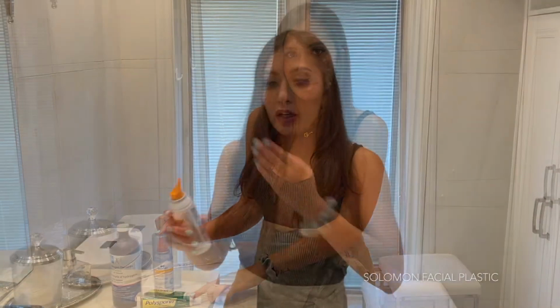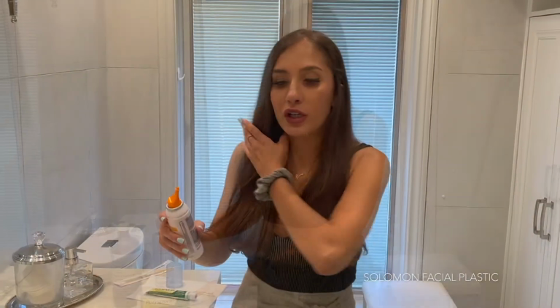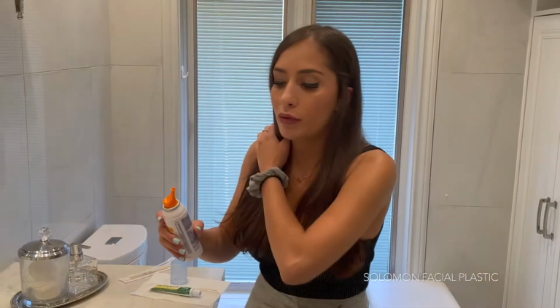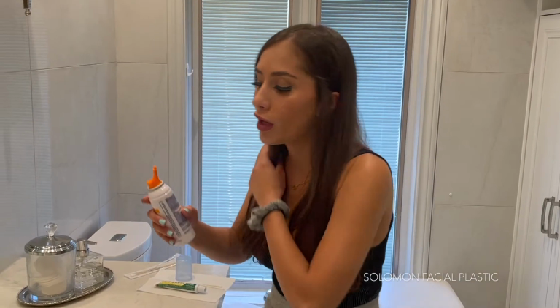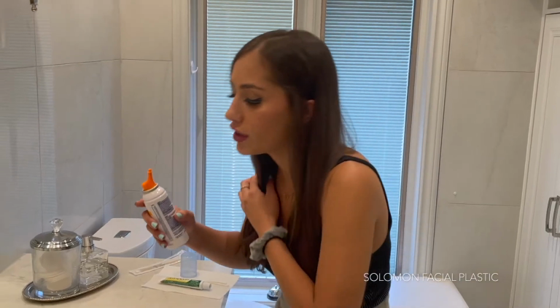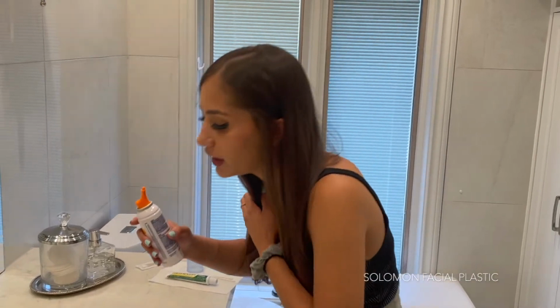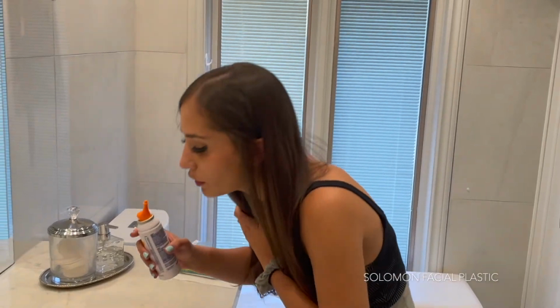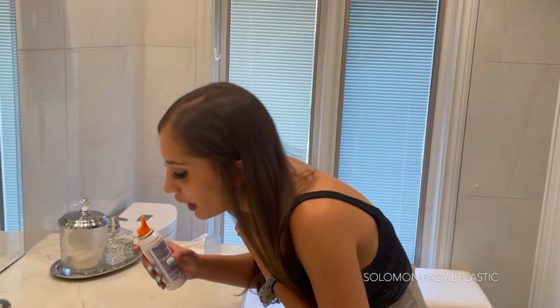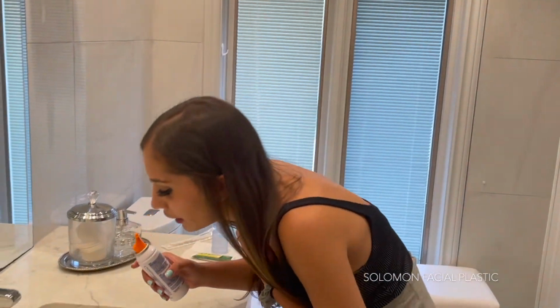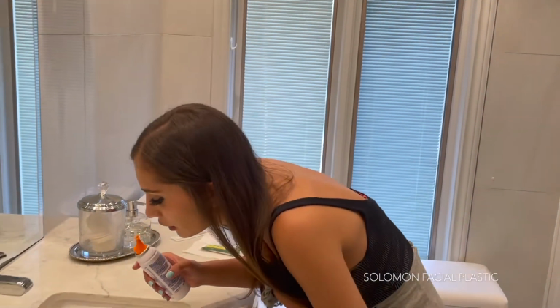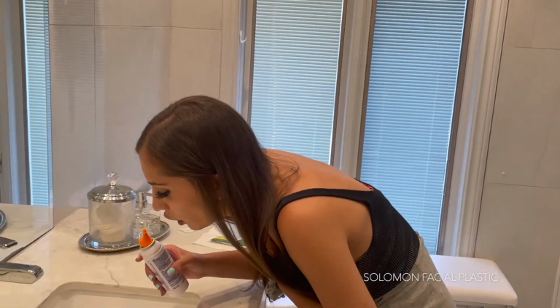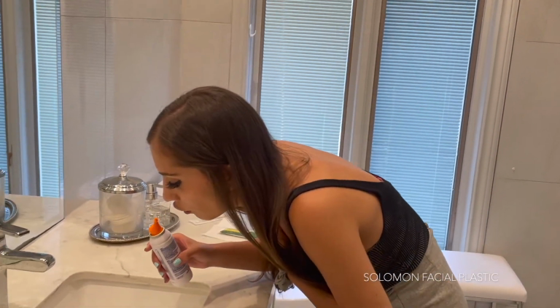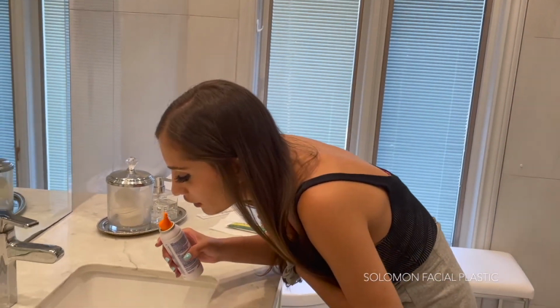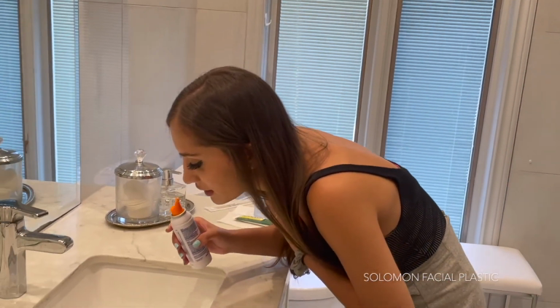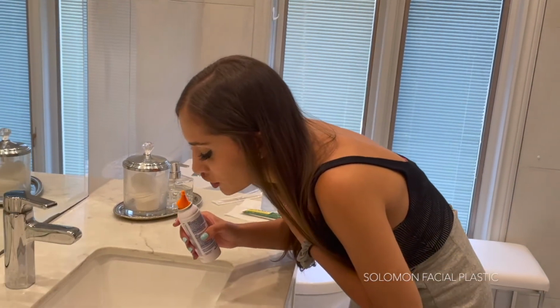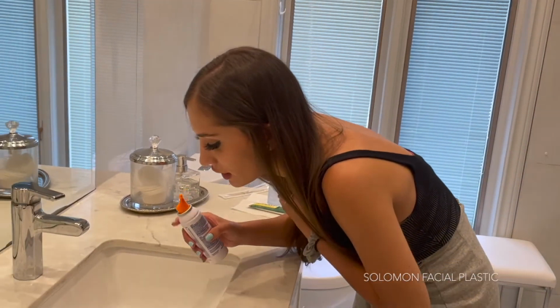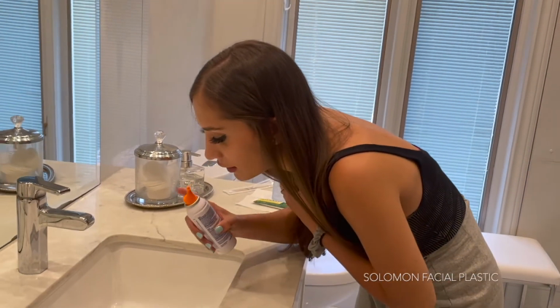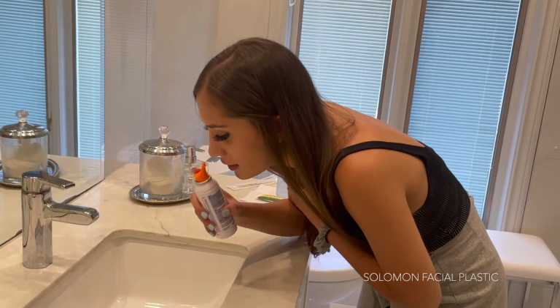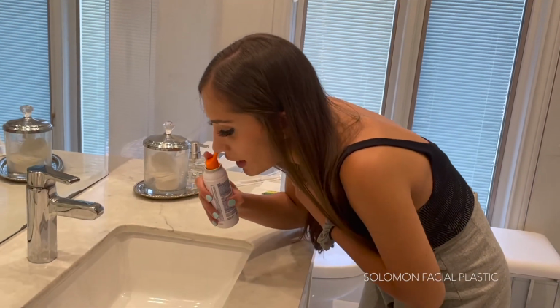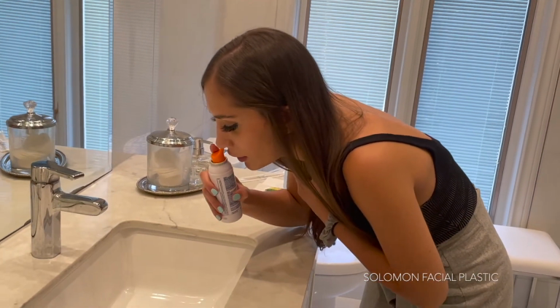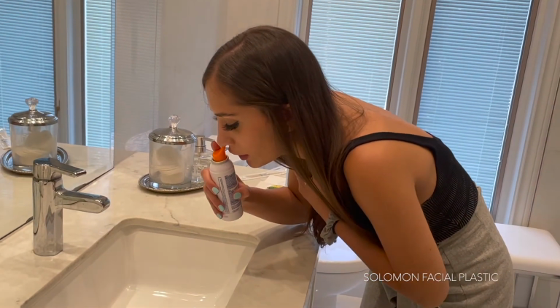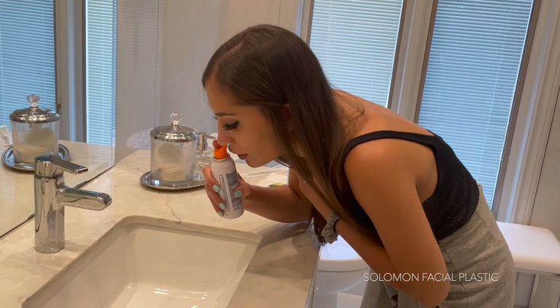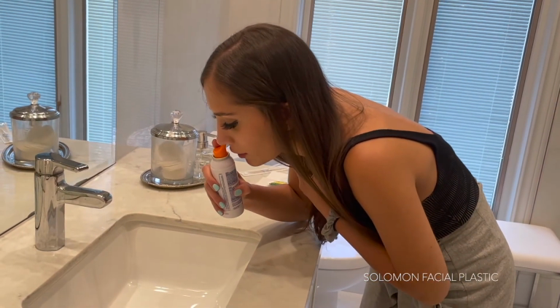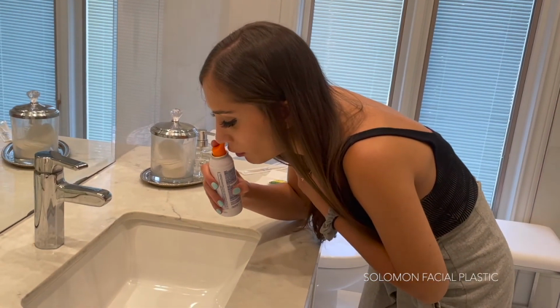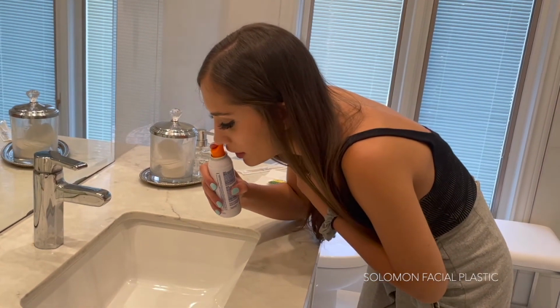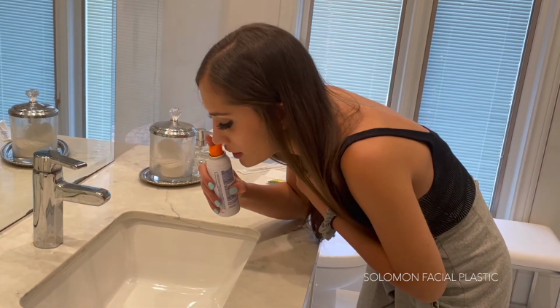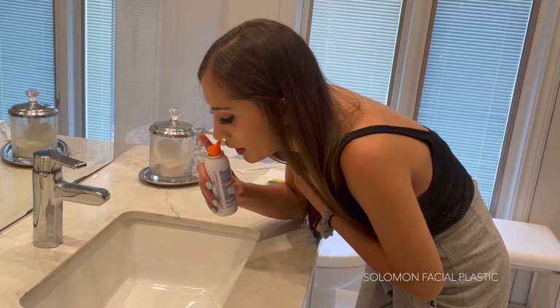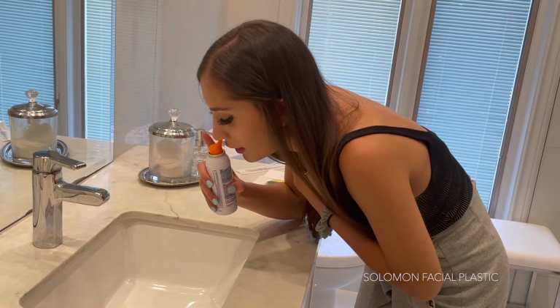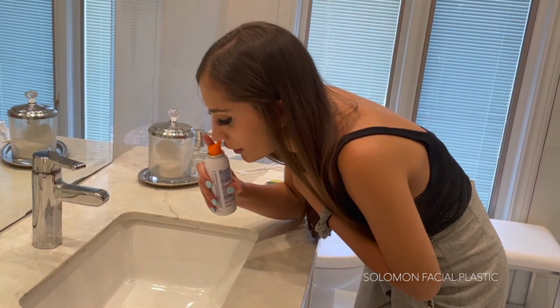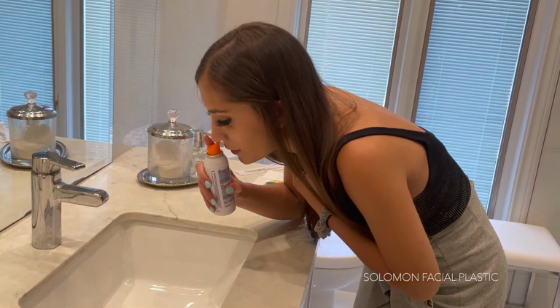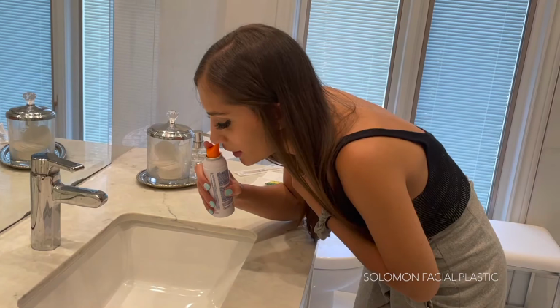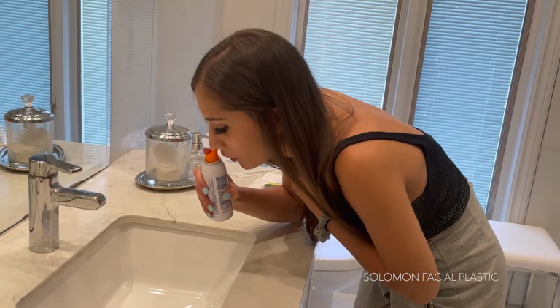You're going to want to keep your head over the sink just like this, and you're going to spray once, then you're going to spray twice.